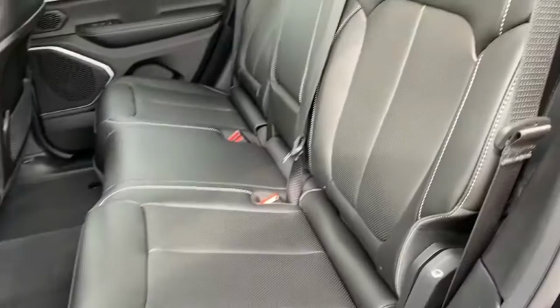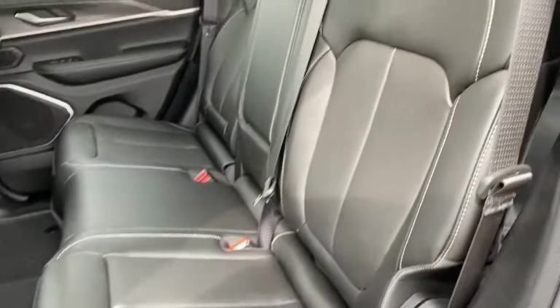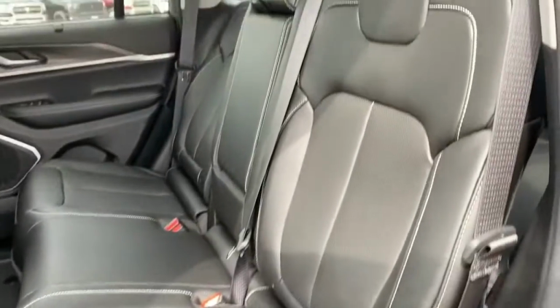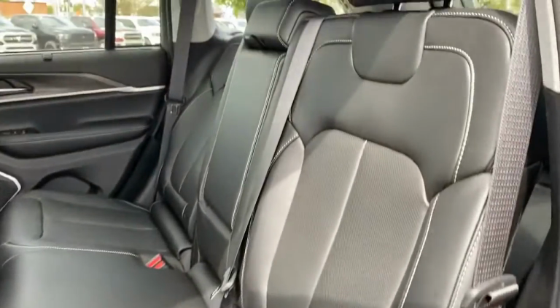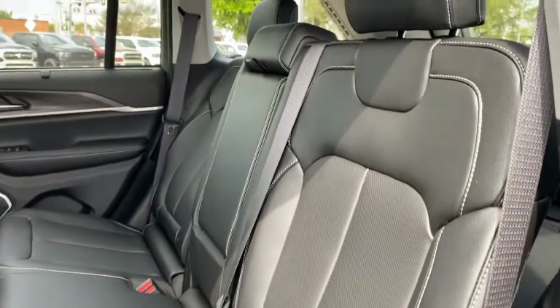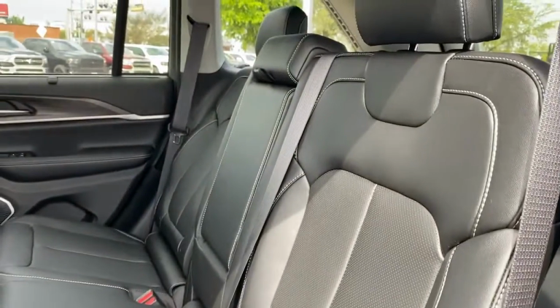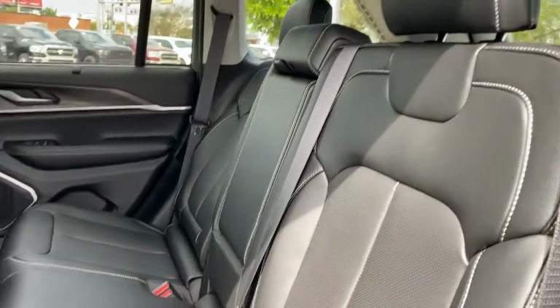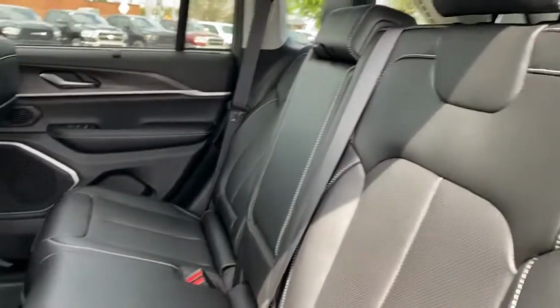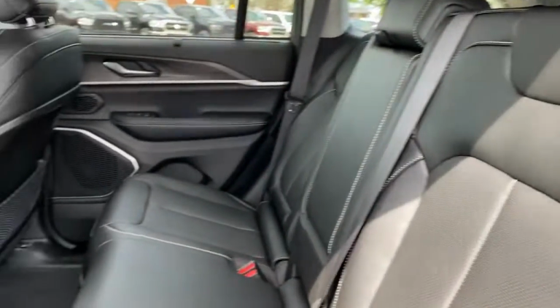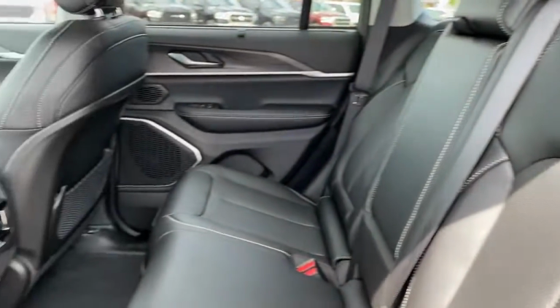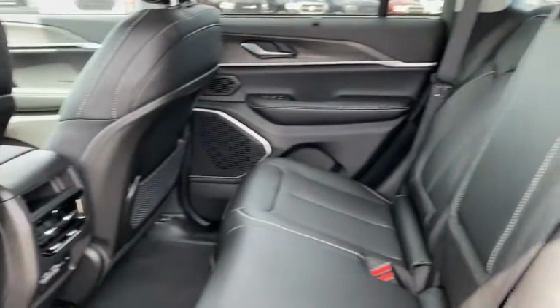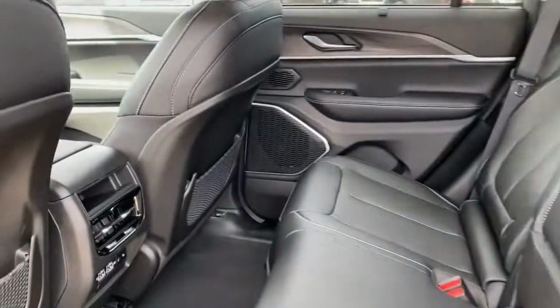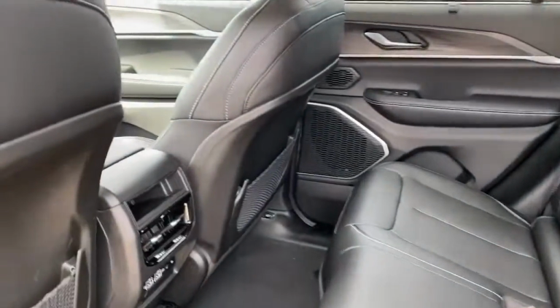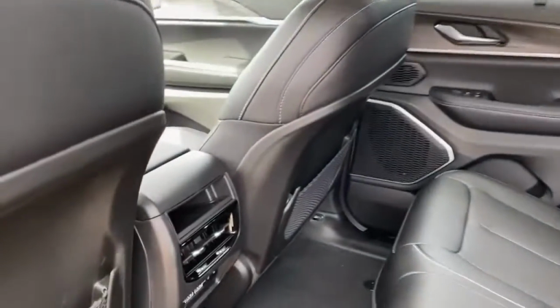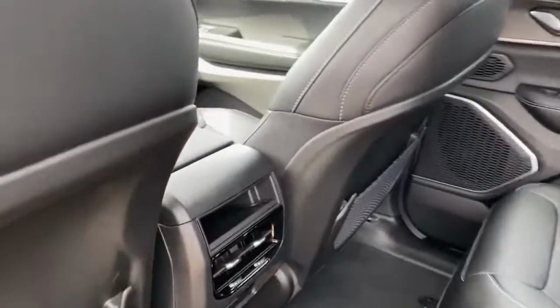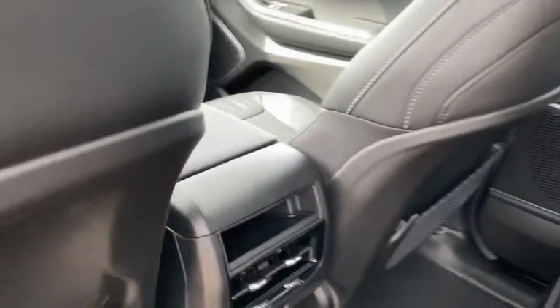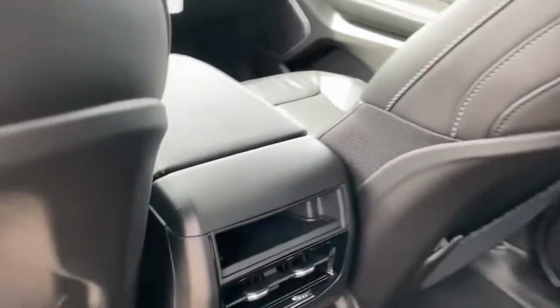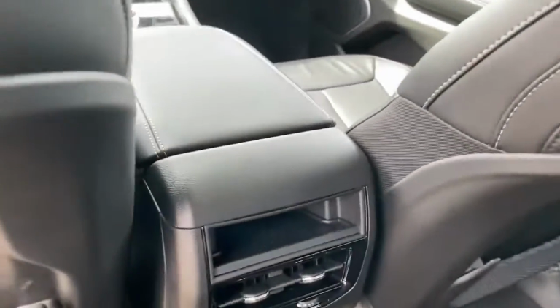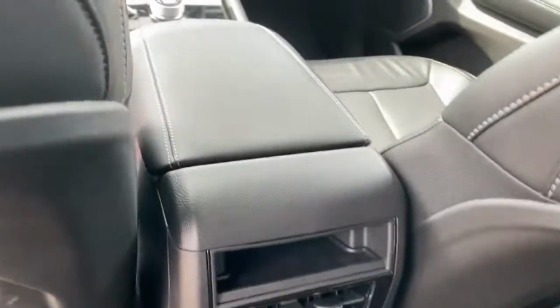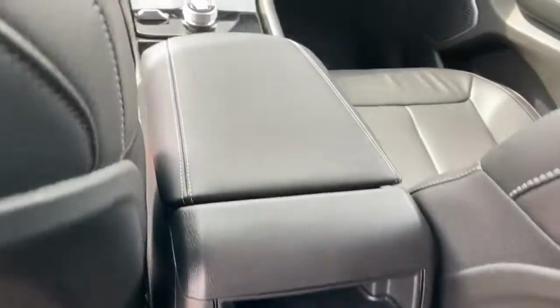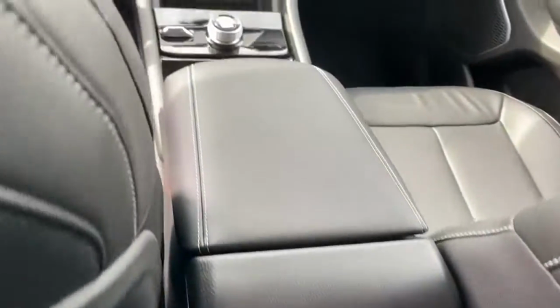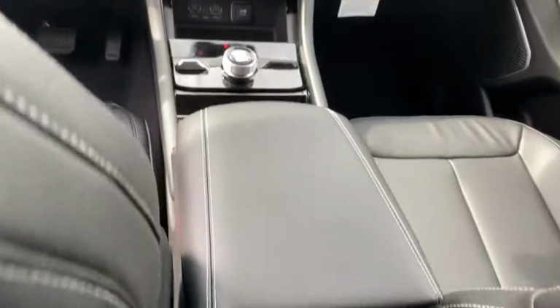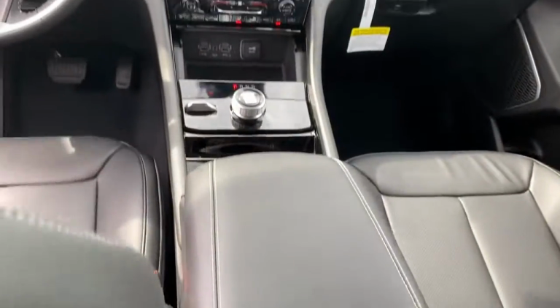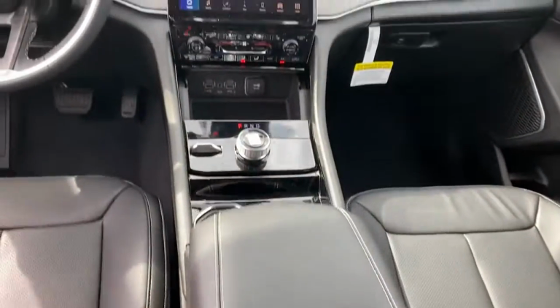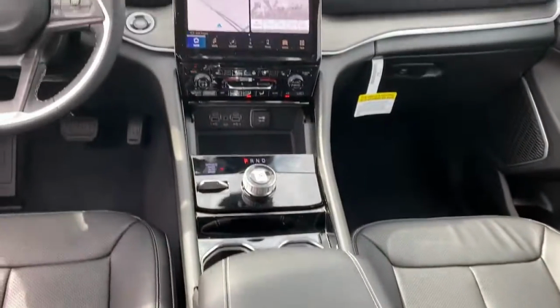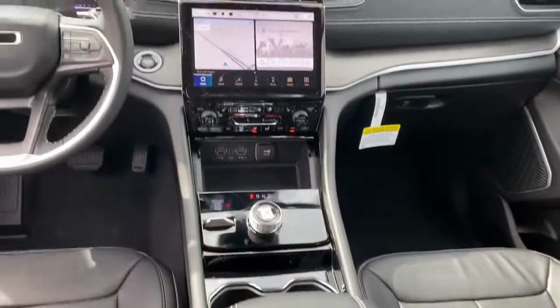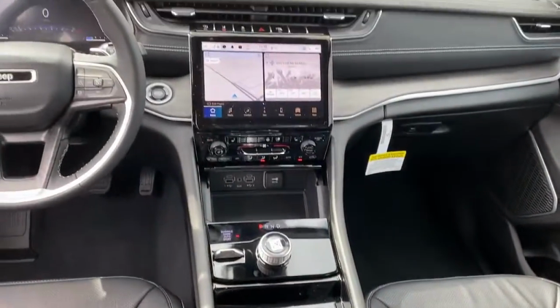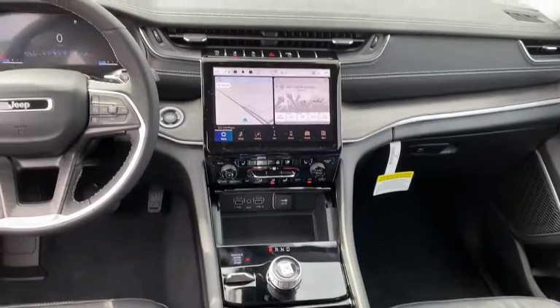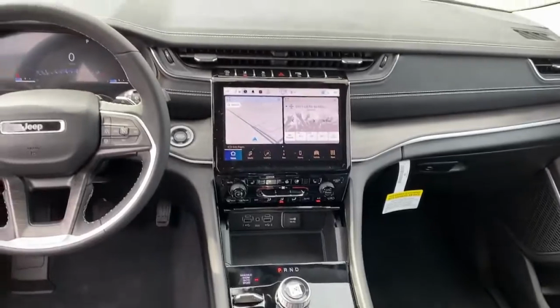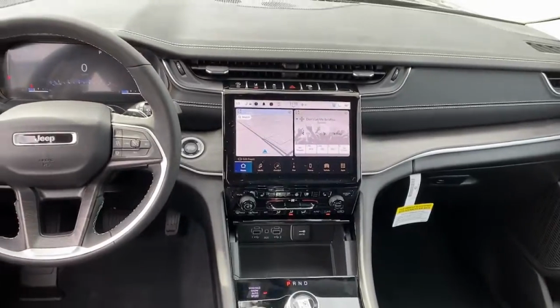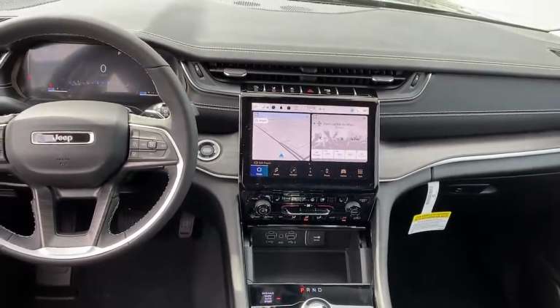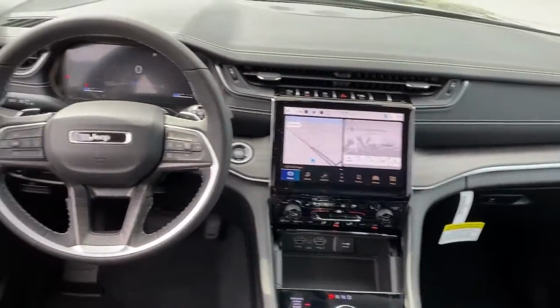Heated rear seat, heated mirrors, fog lamps, power lift gate, dual-zone AC.